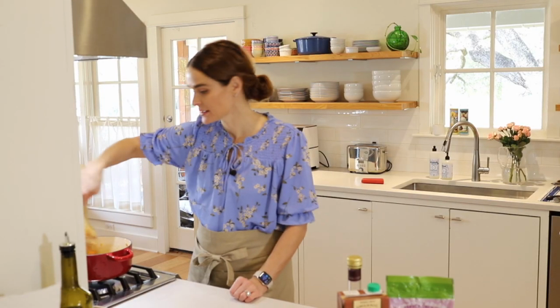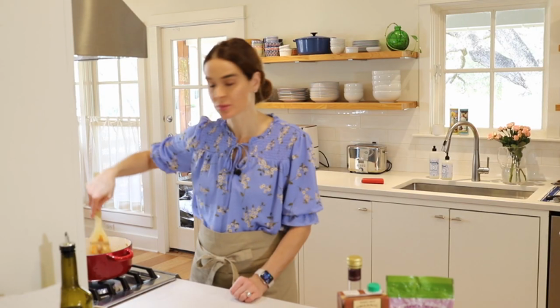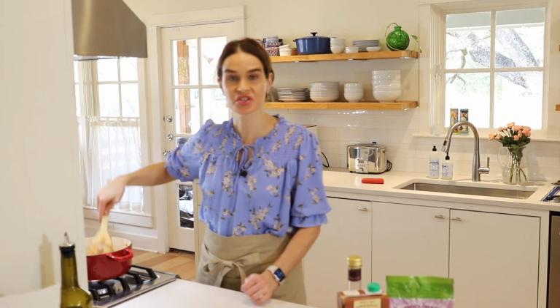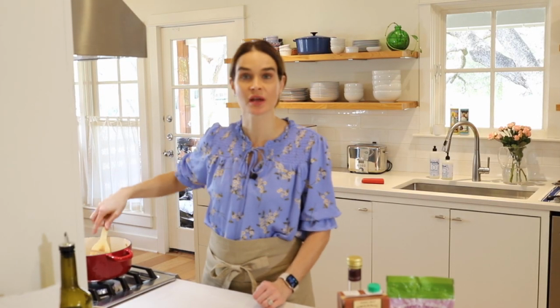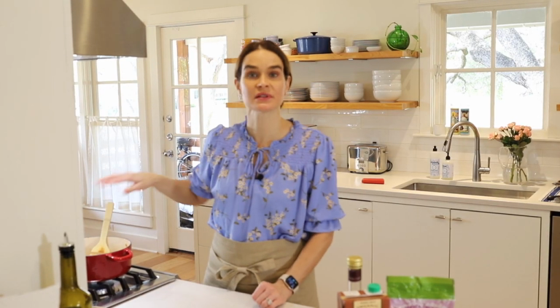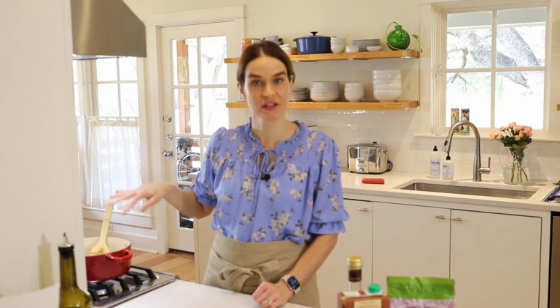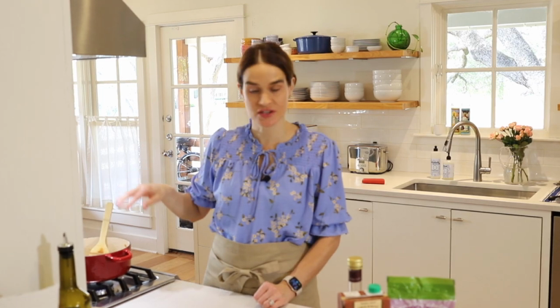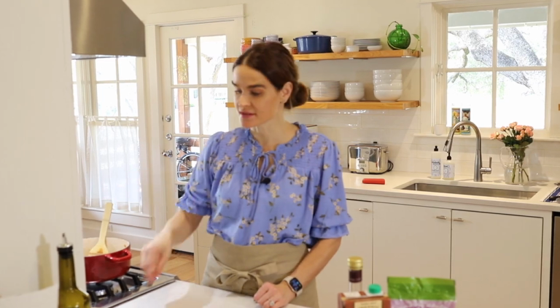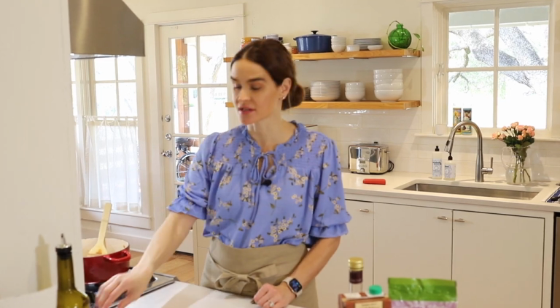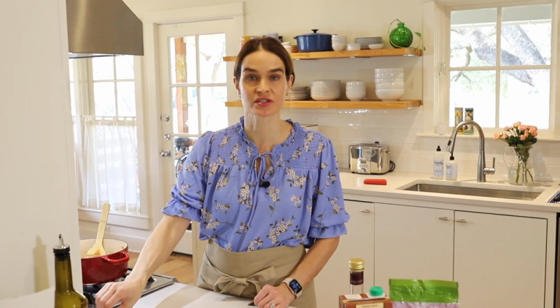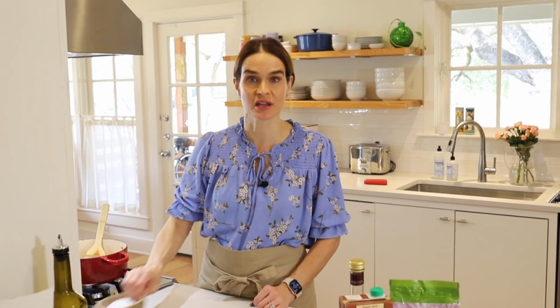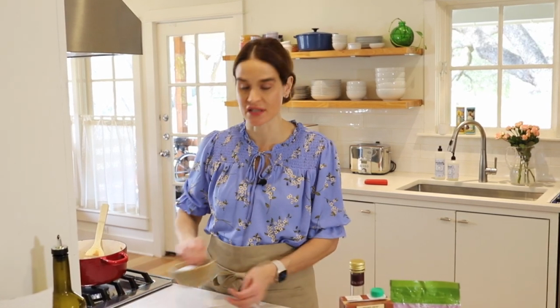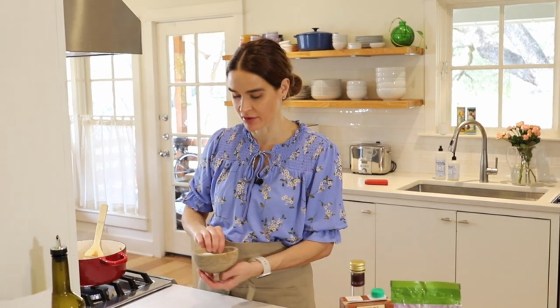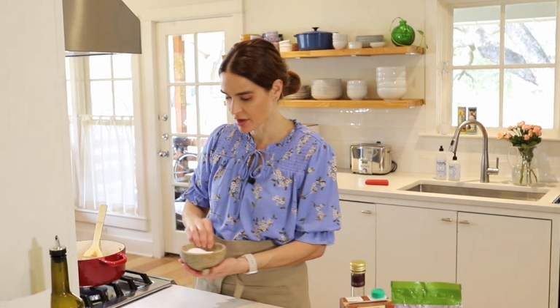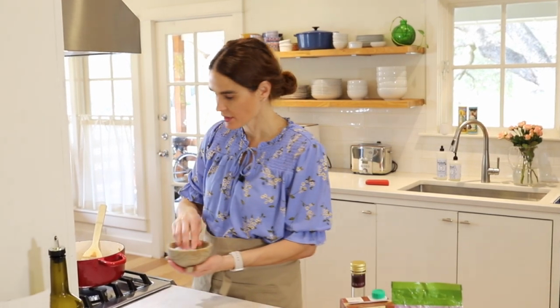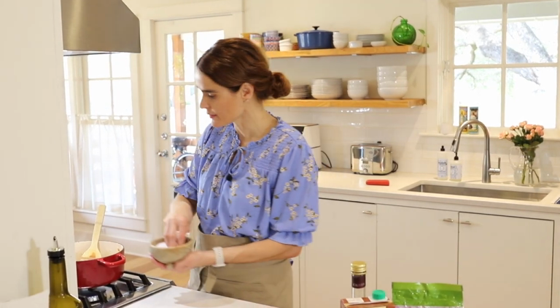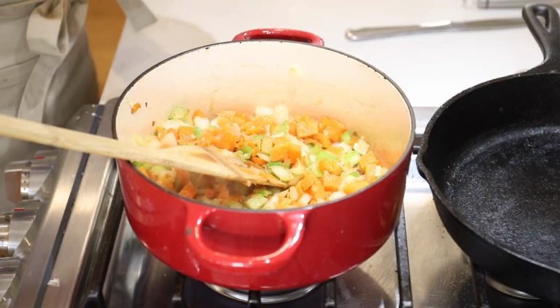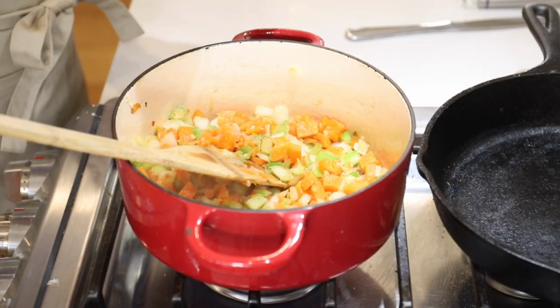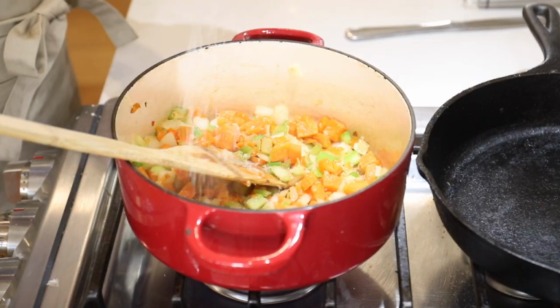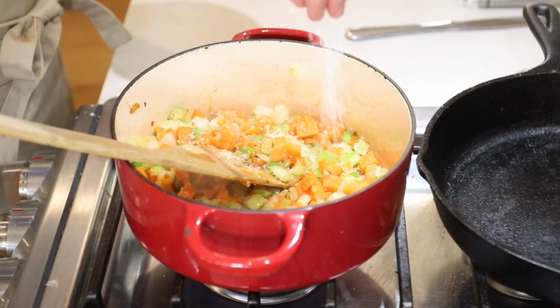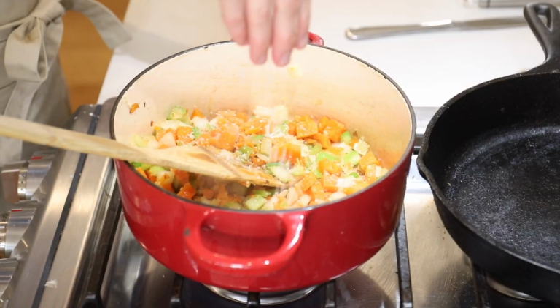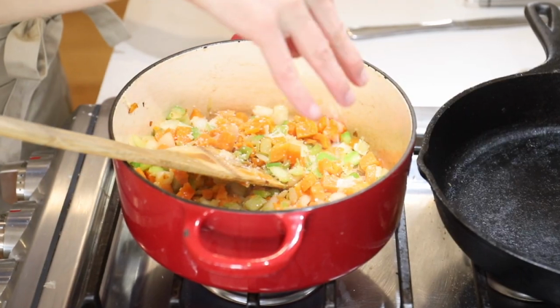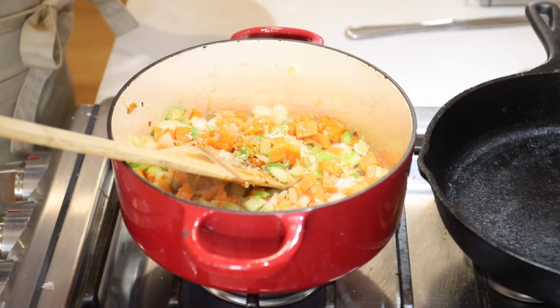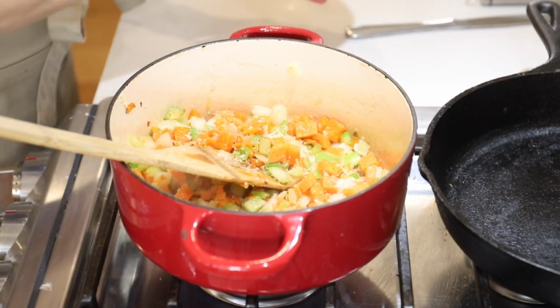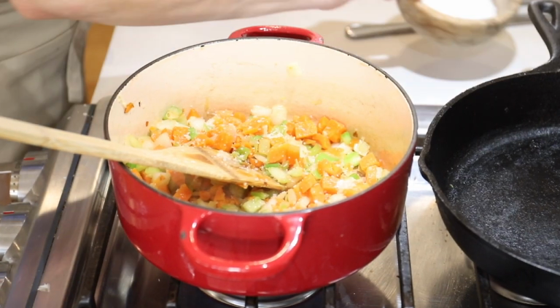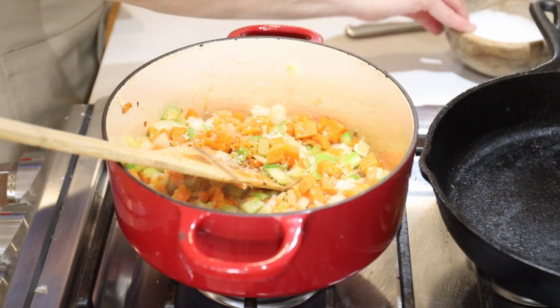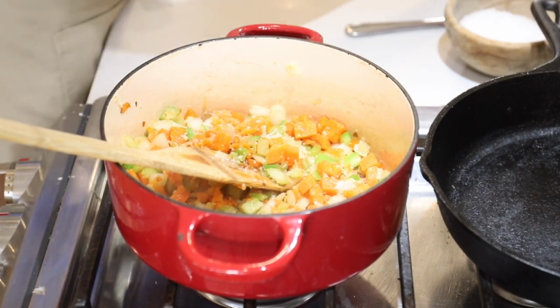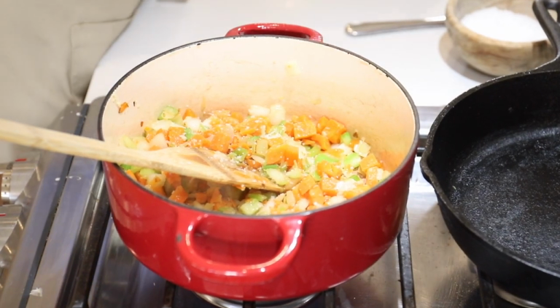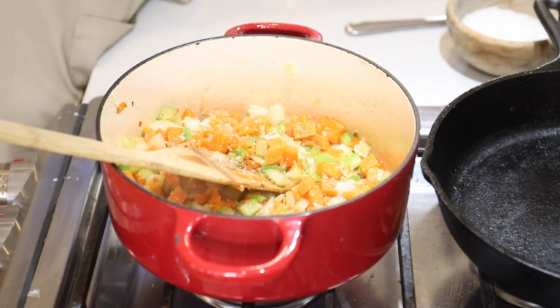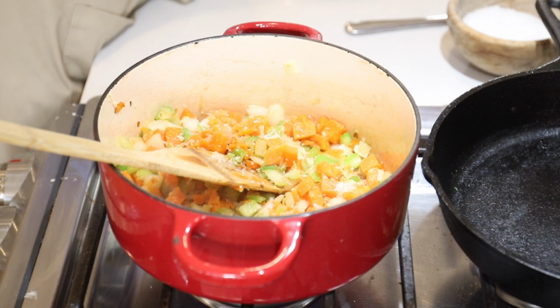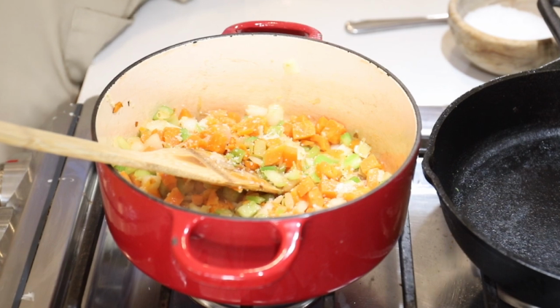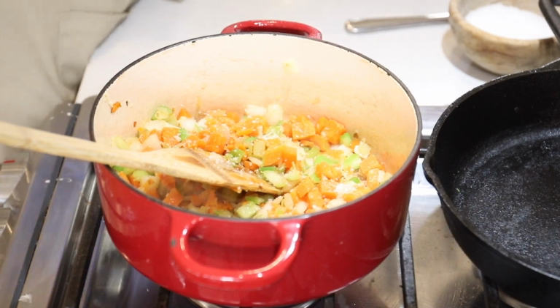Pre-chopped veggies is such a time saver. I'm going to add some salt to those now and a little bit of pepper.